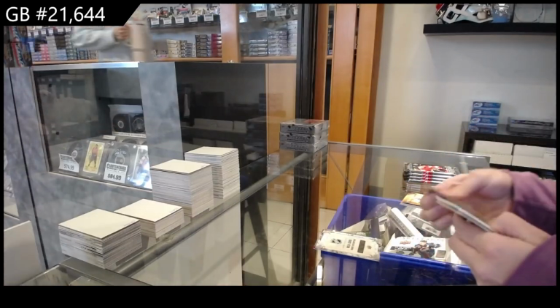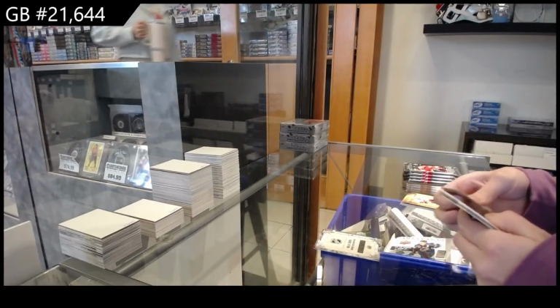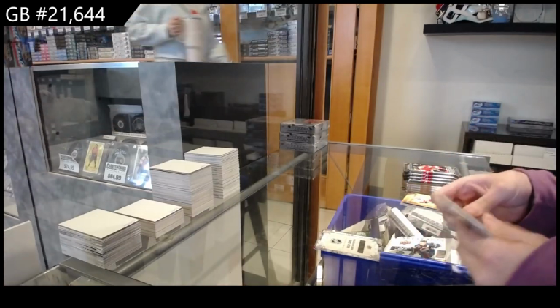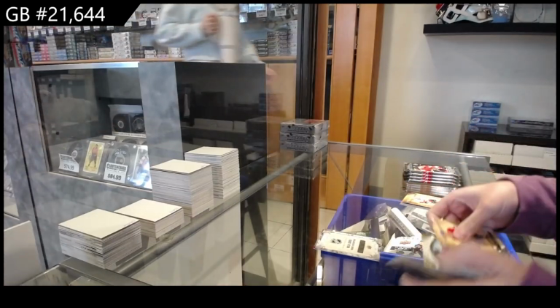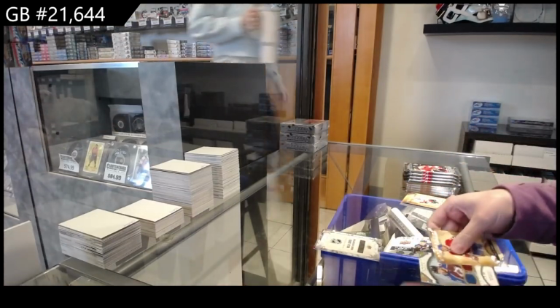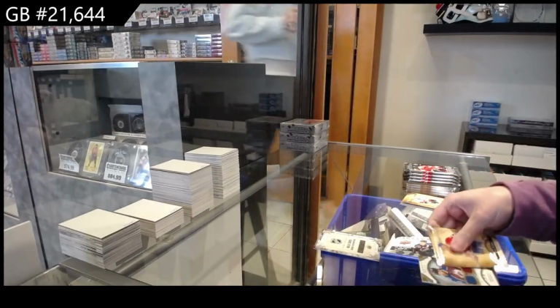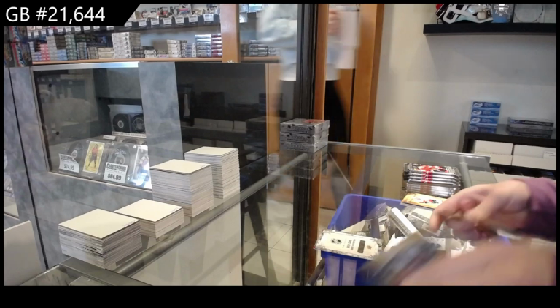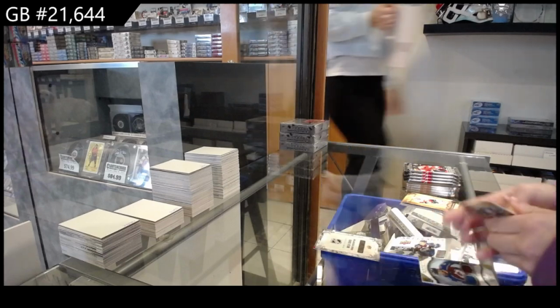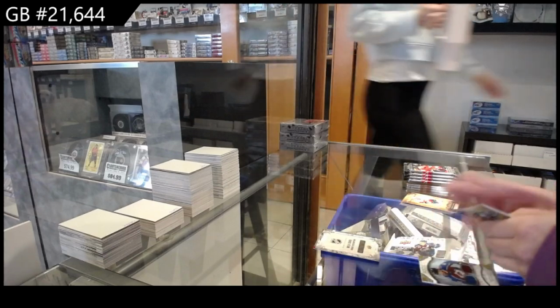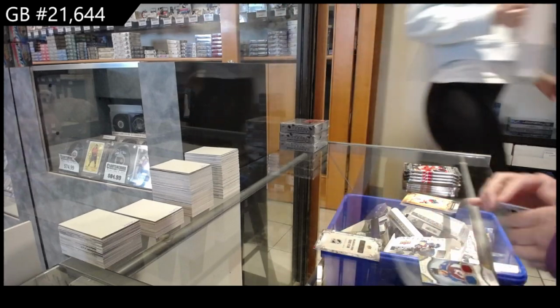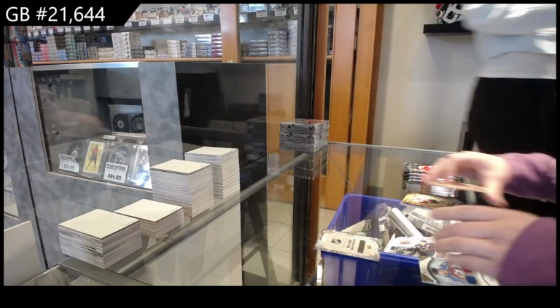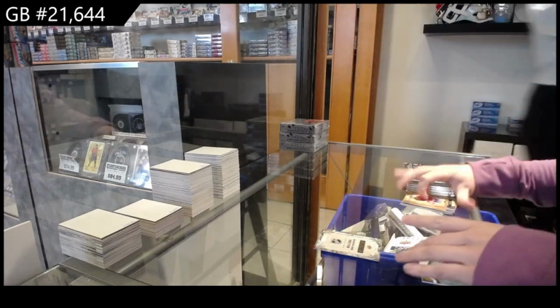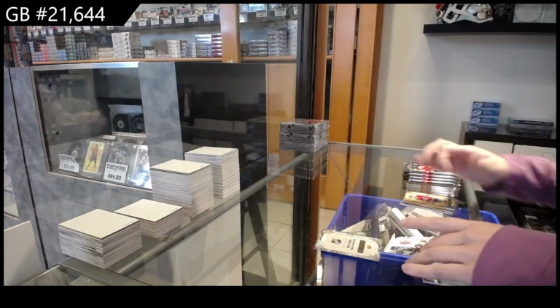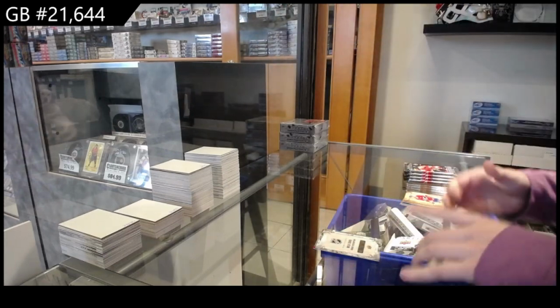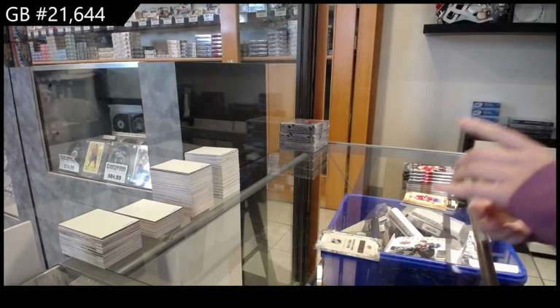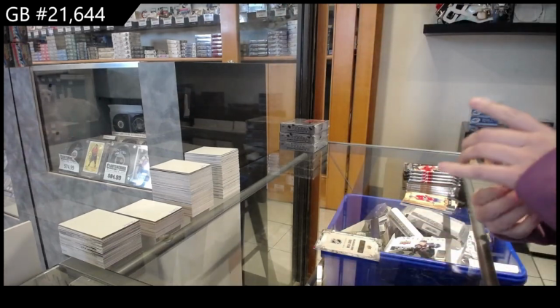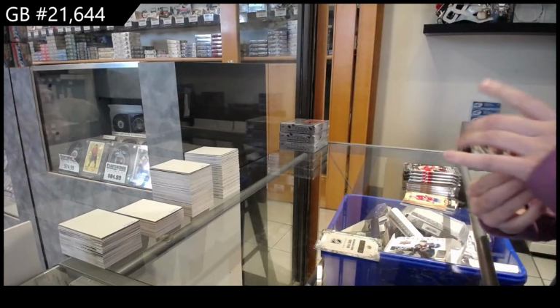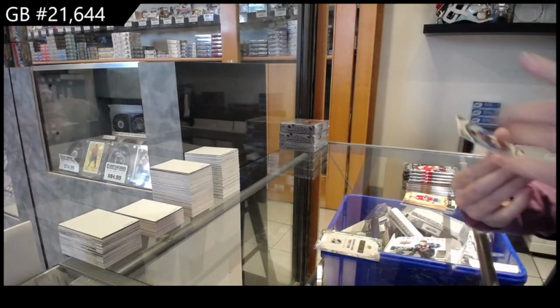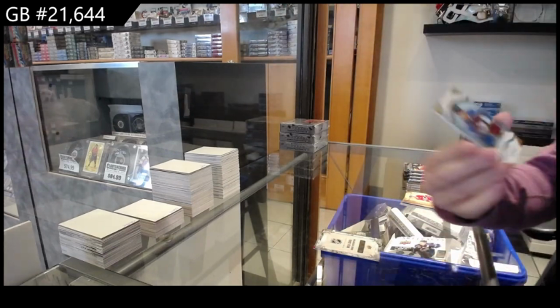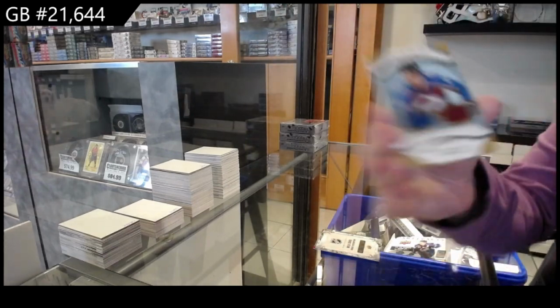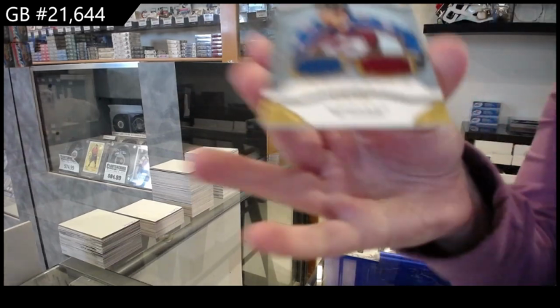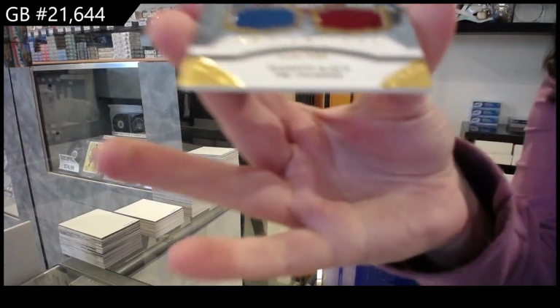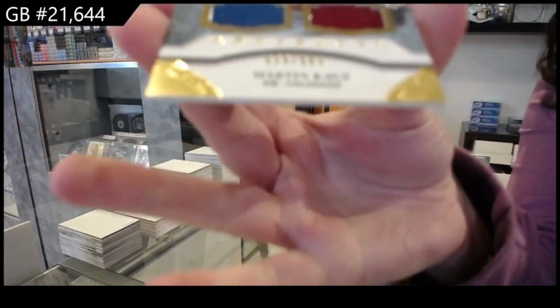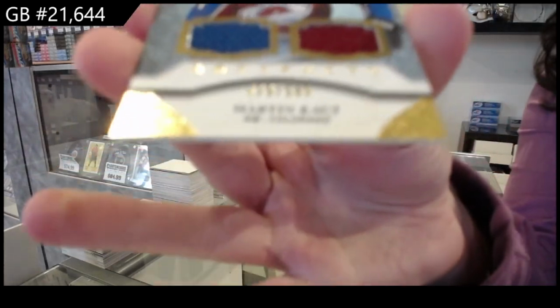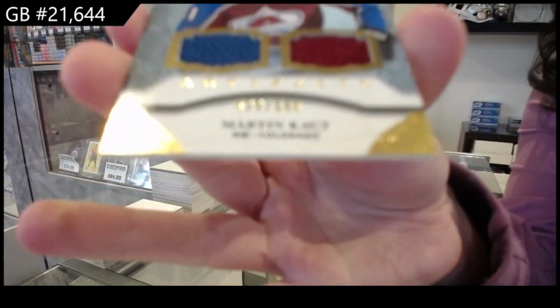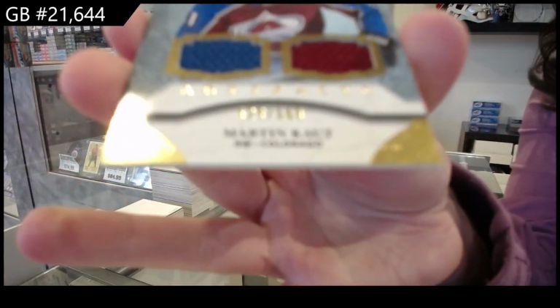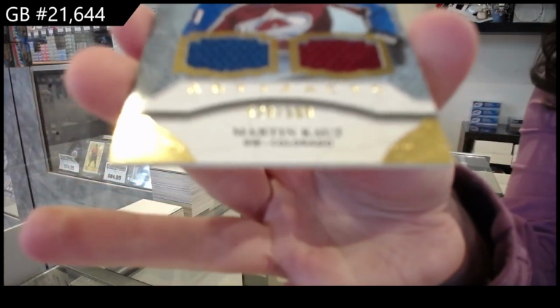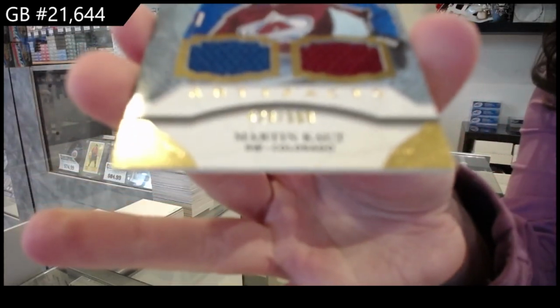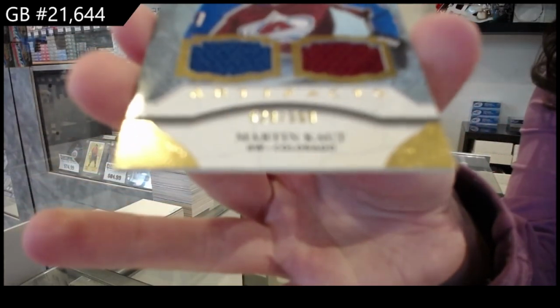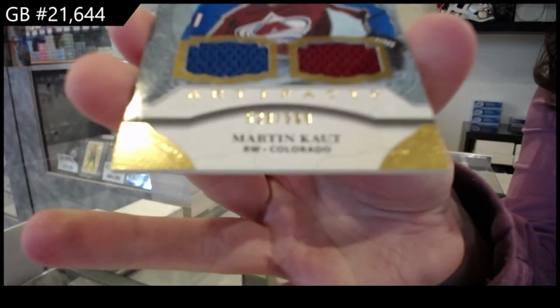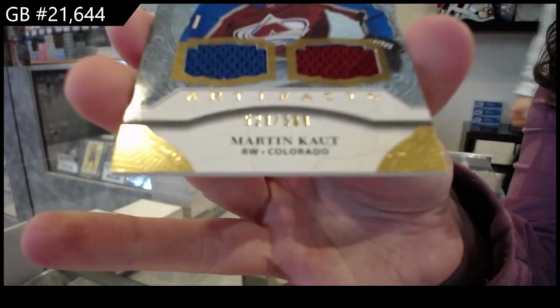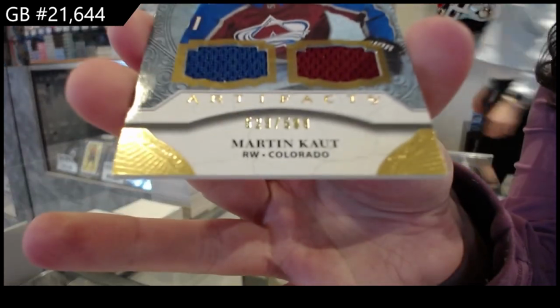We have a rookie dual jersey, number 5.99 for Colorado, Martin Cott.